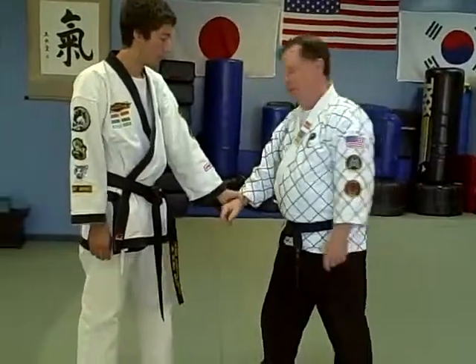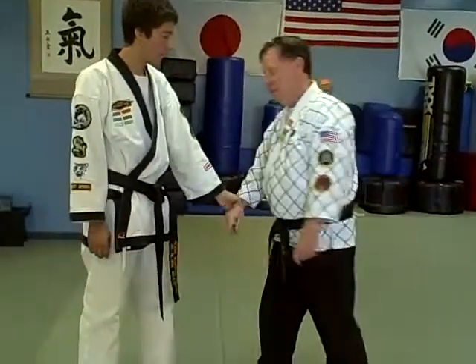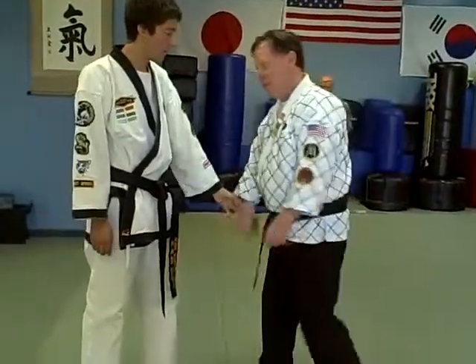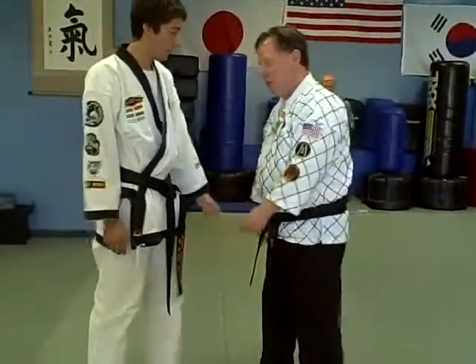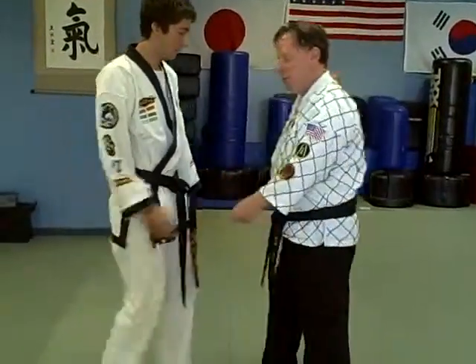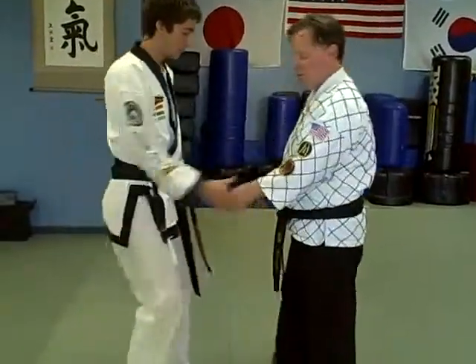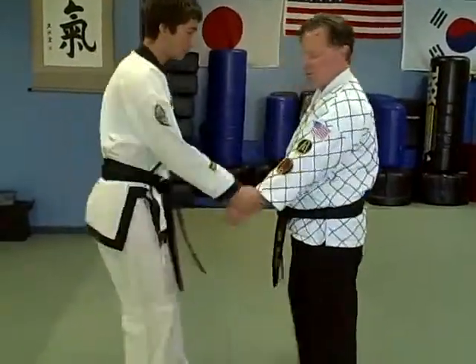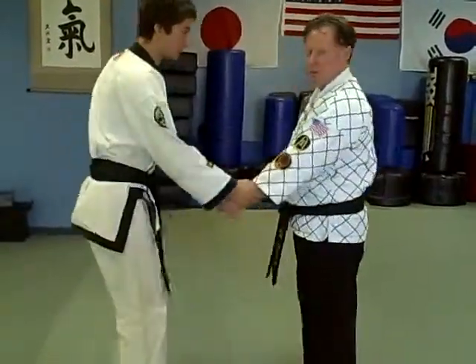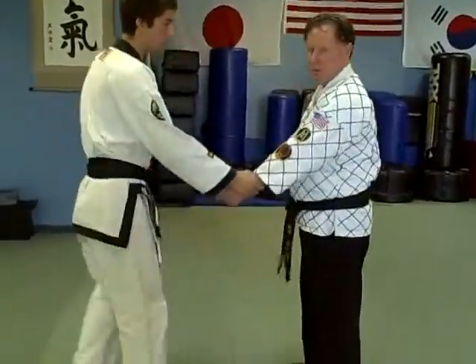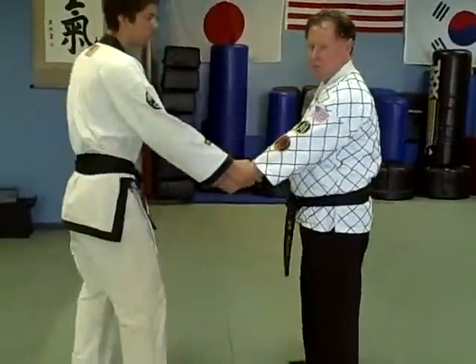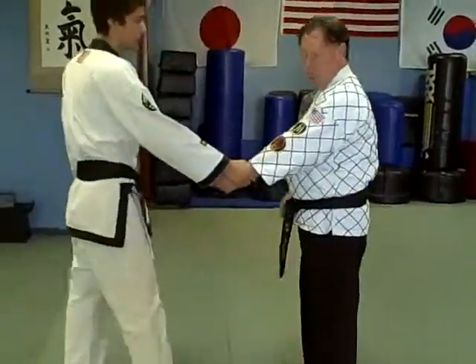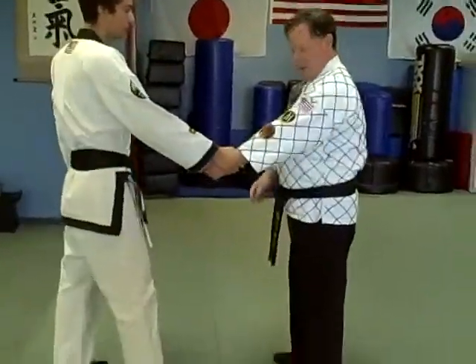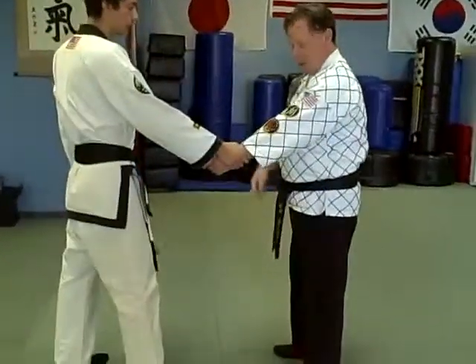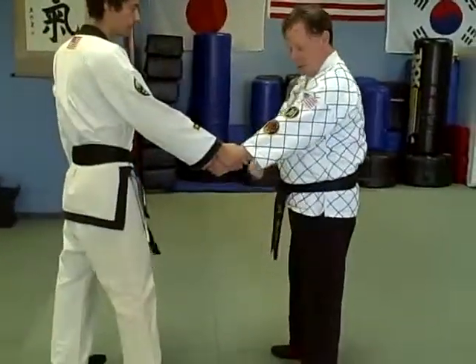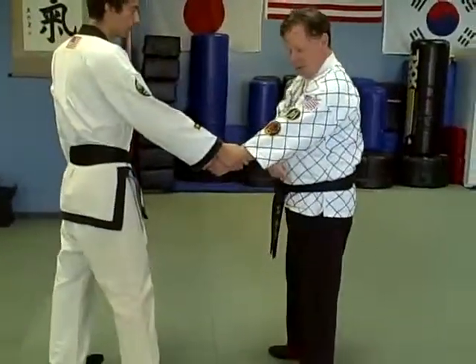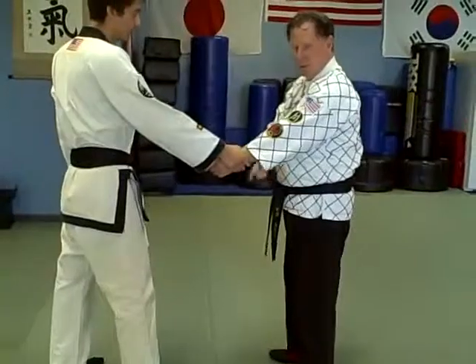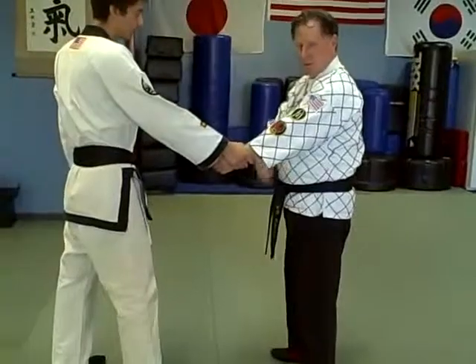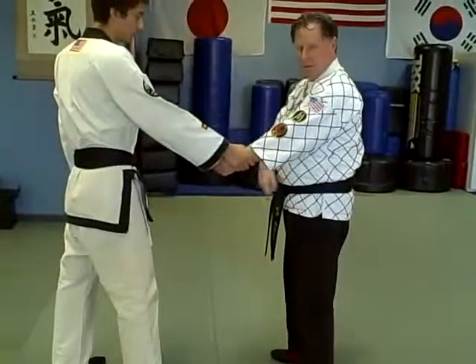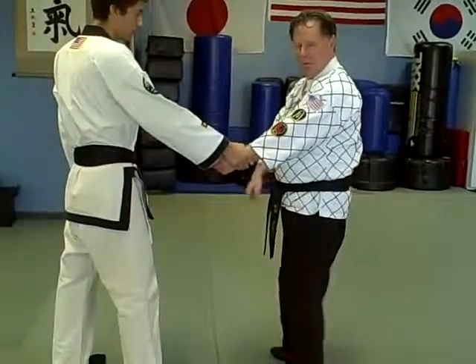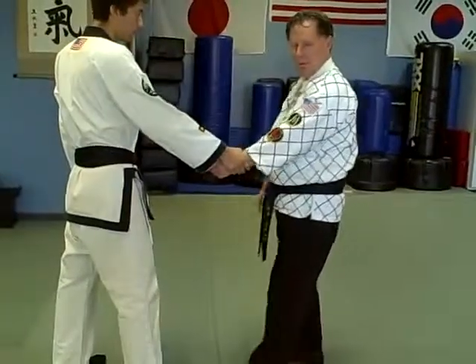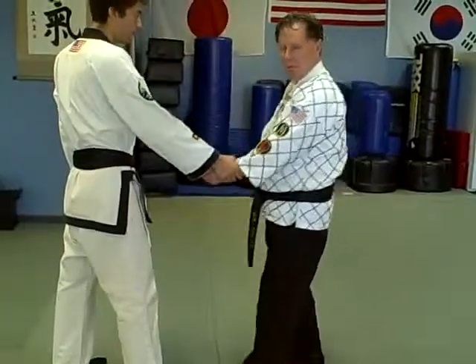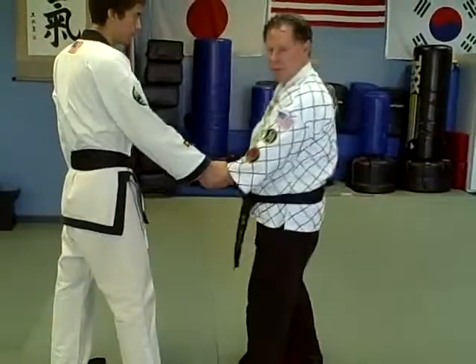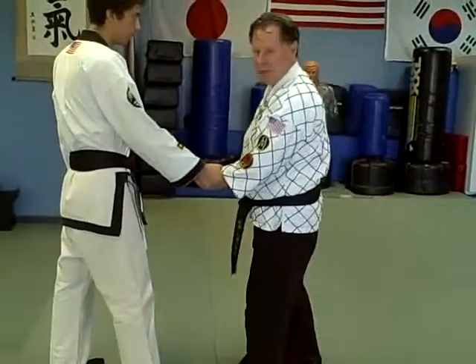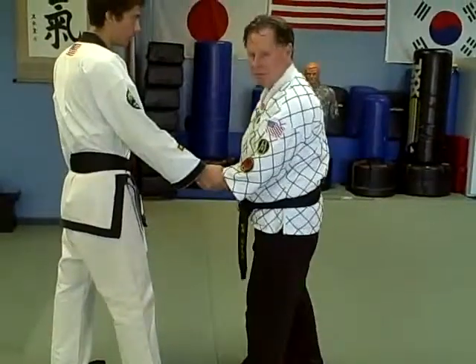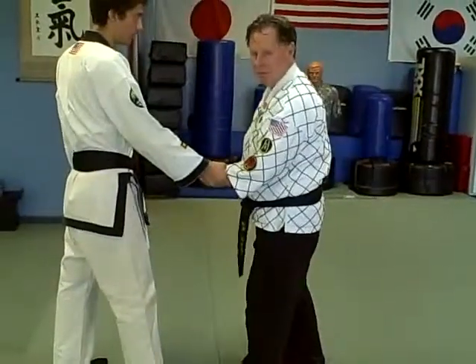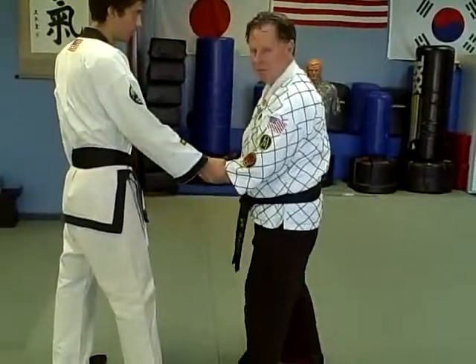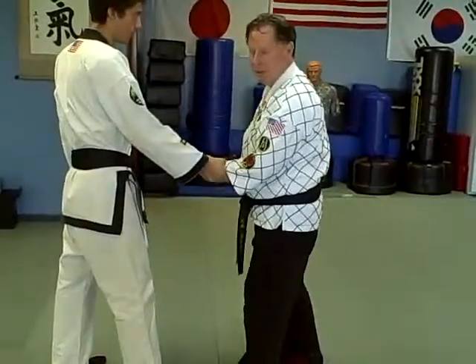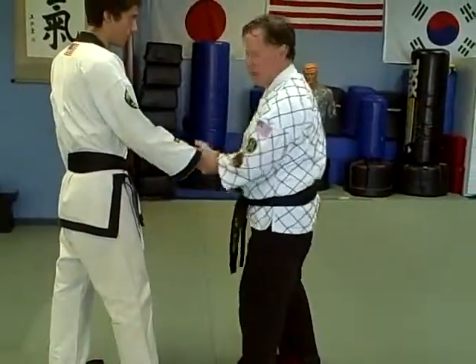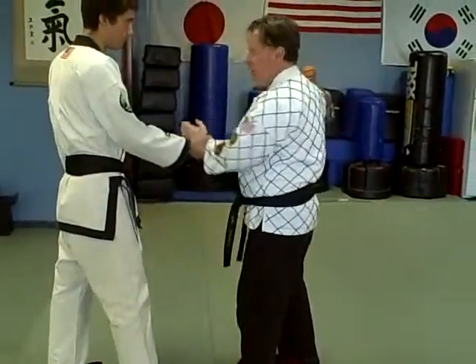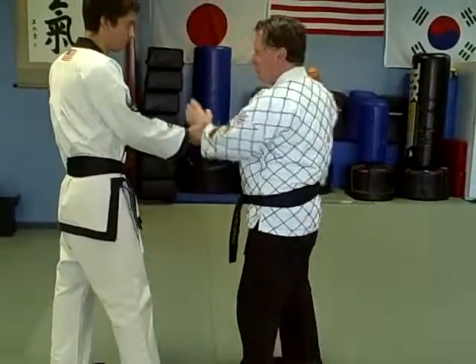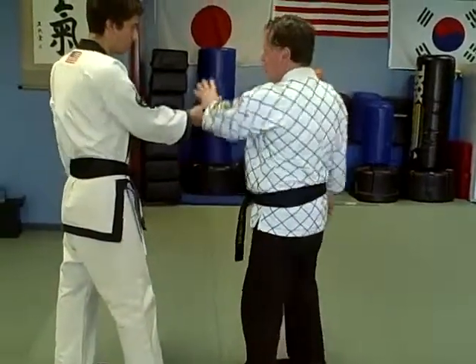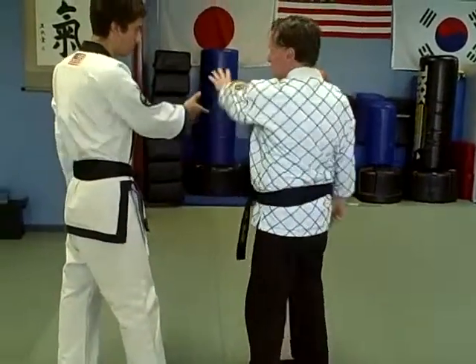Now if he grabs your left arm, your left foot steps in, and throw your sand.